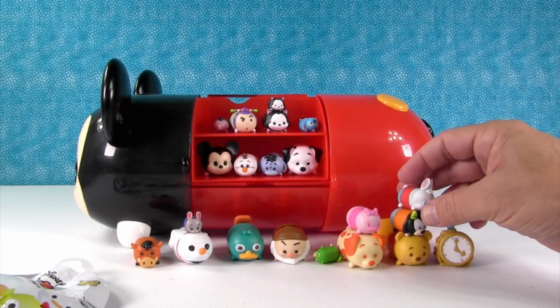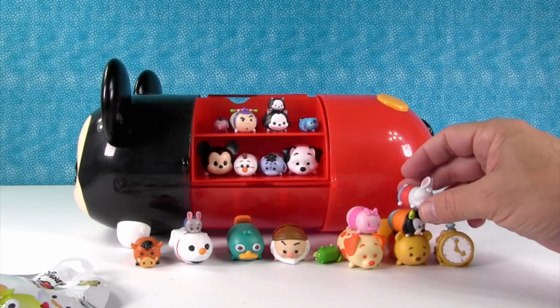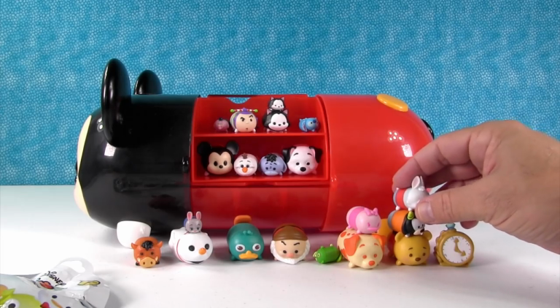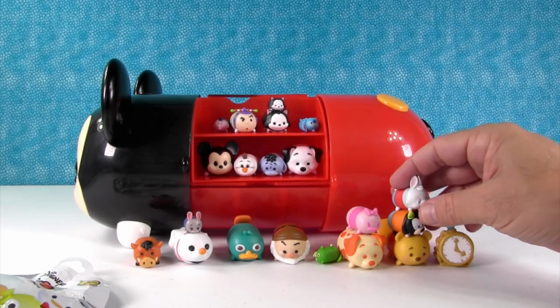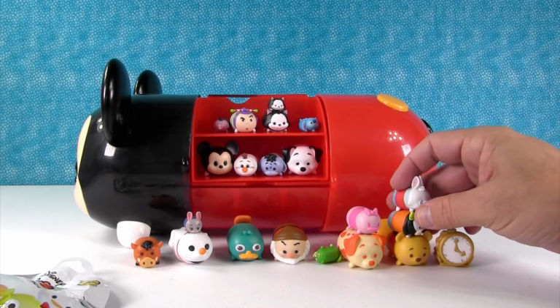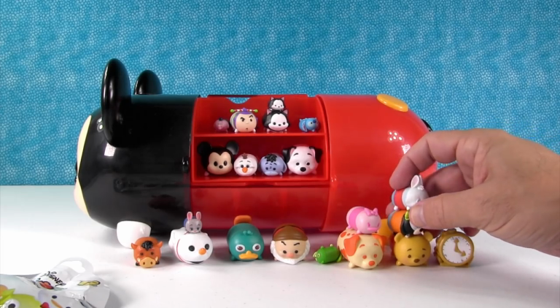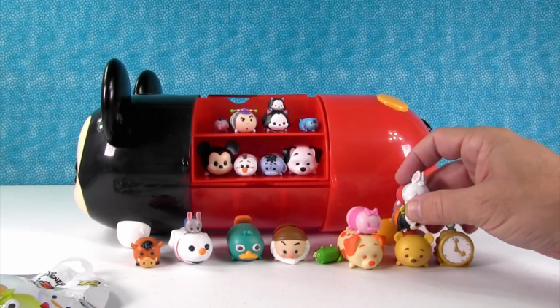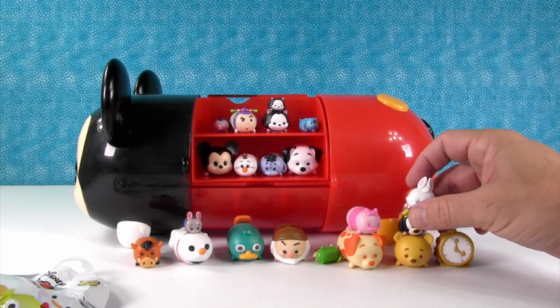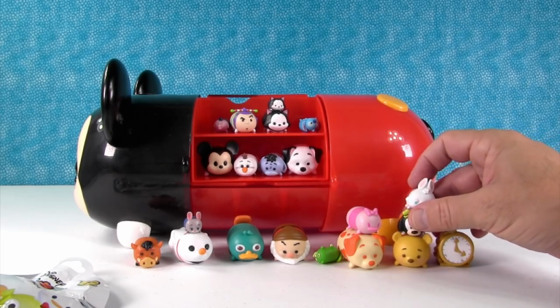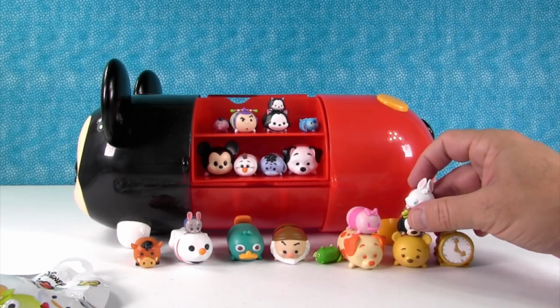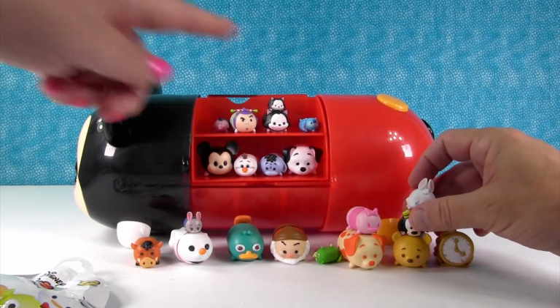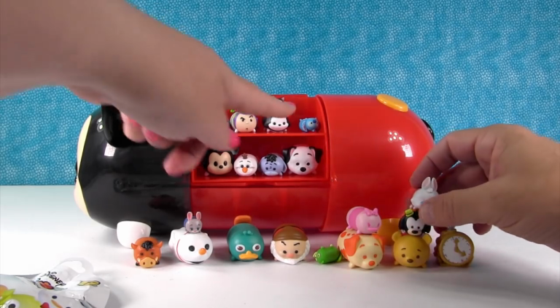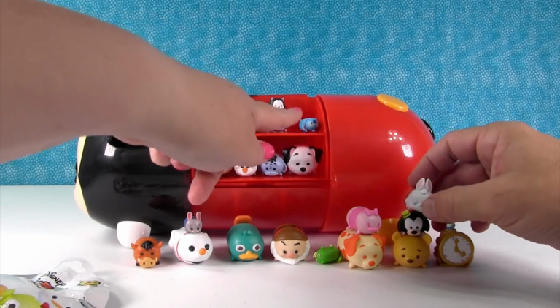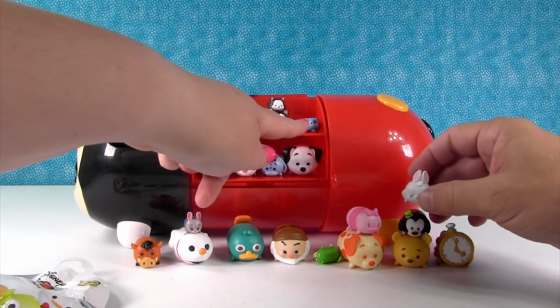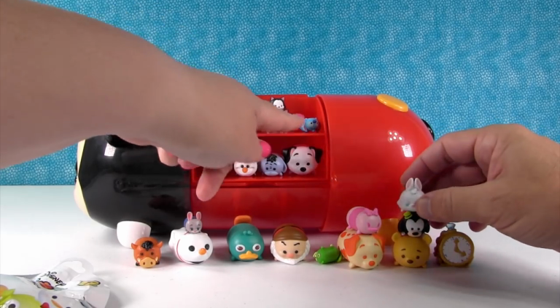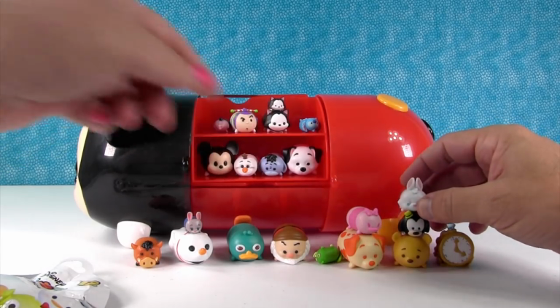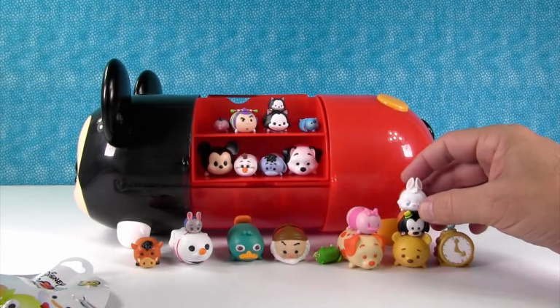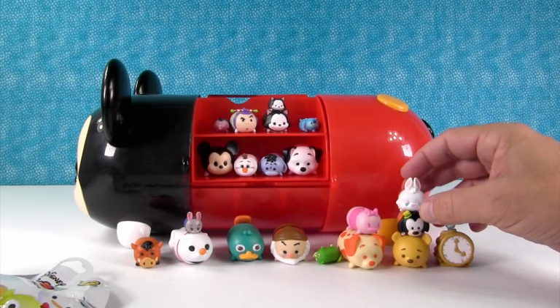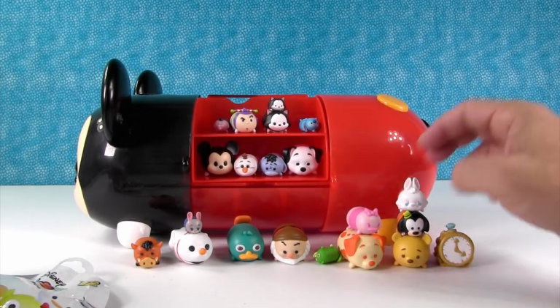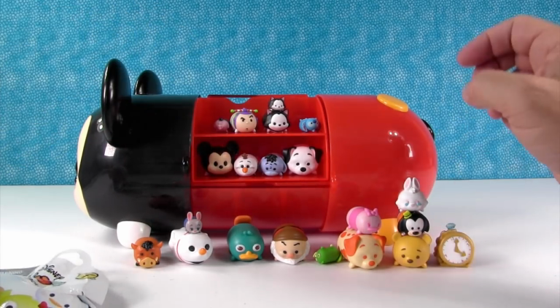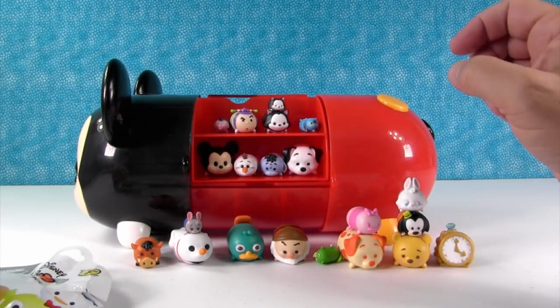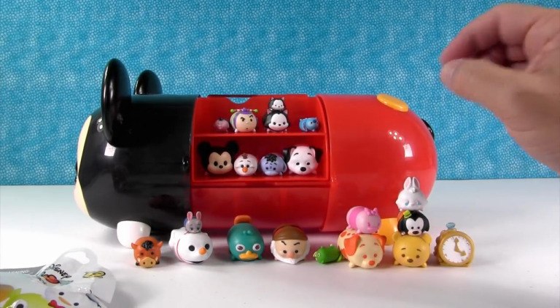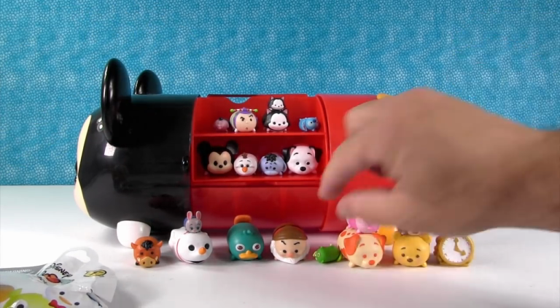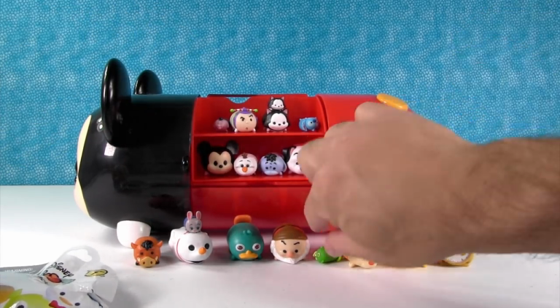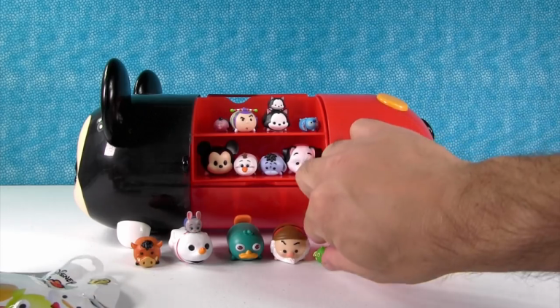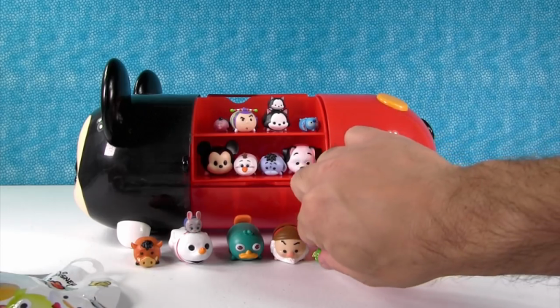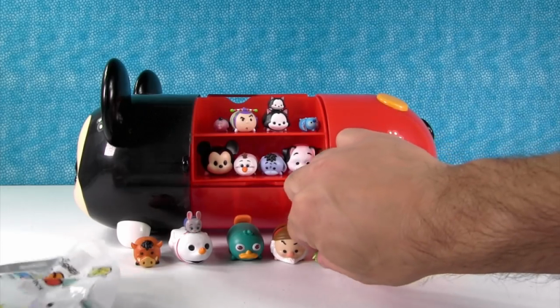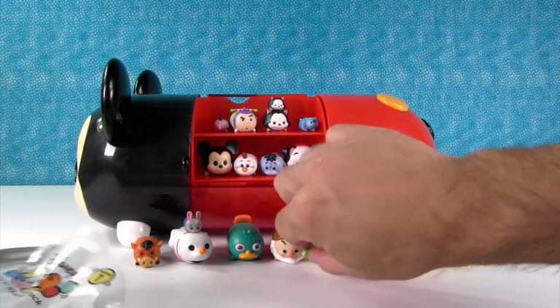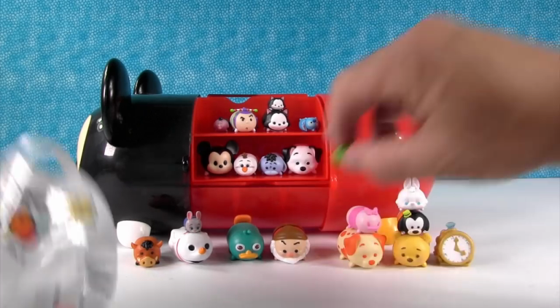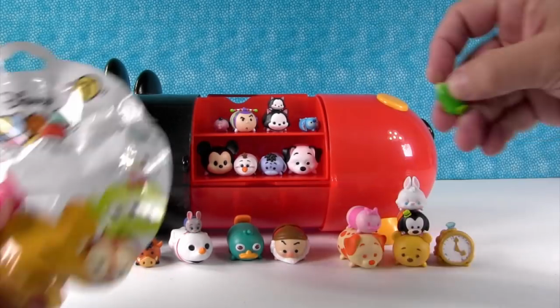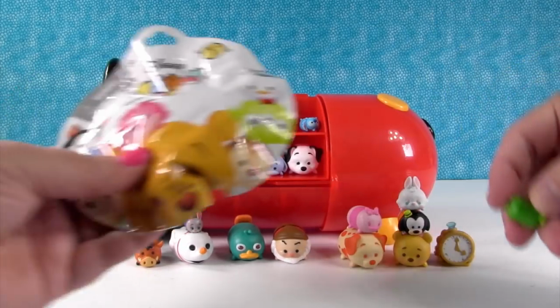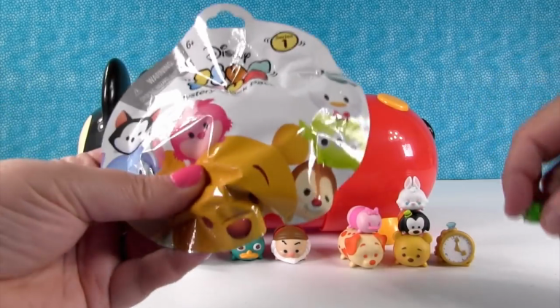You didn't show the rabbit — oh yeah, there's the White Rabbit, sorry. You got so excited about your watch you forgot your rabbit. How did Stitch end up upside down up here? What's he doing? He fell.